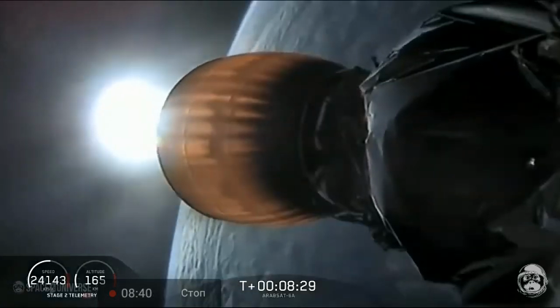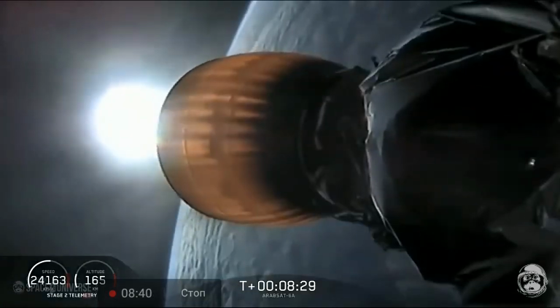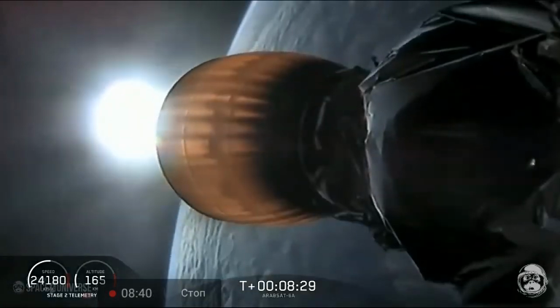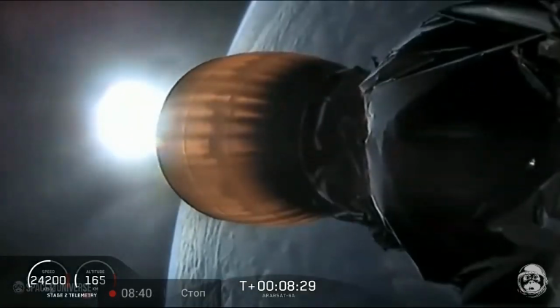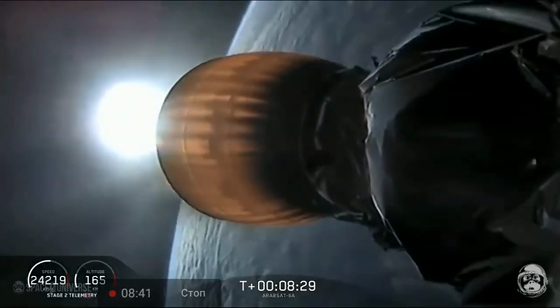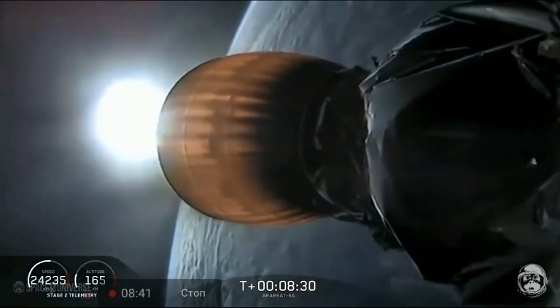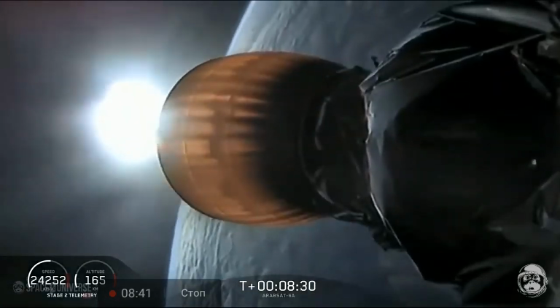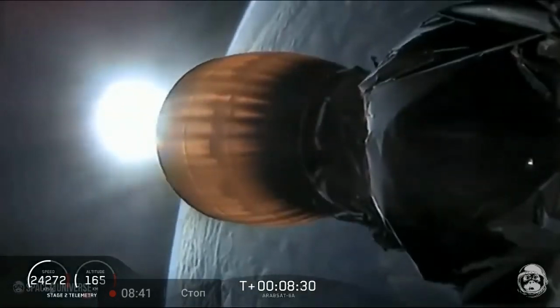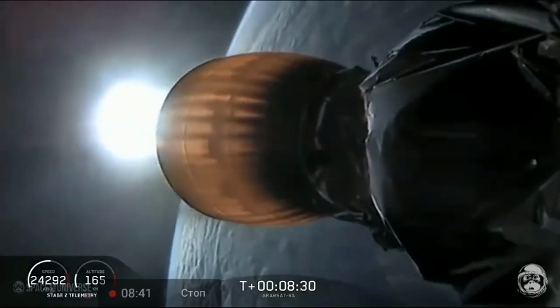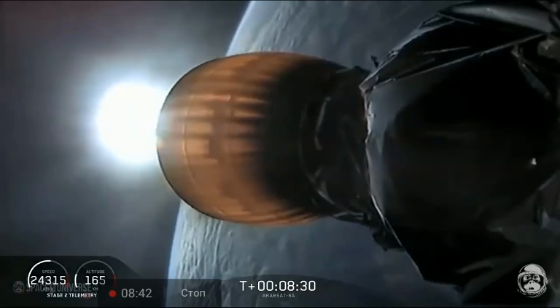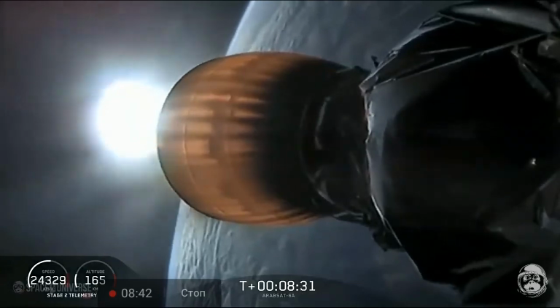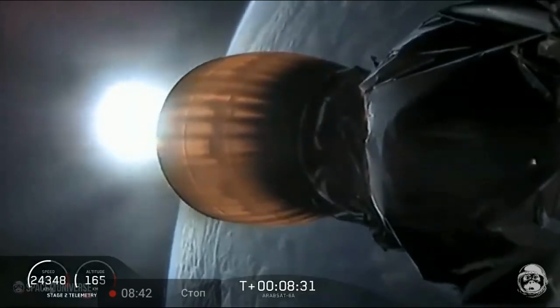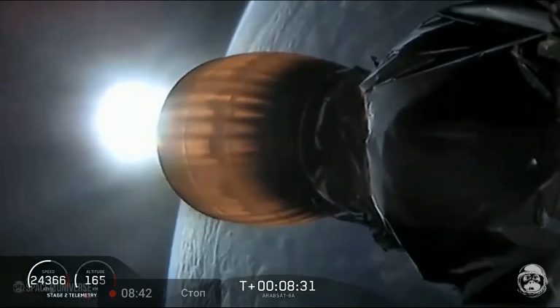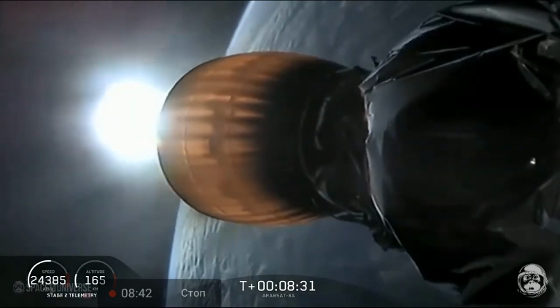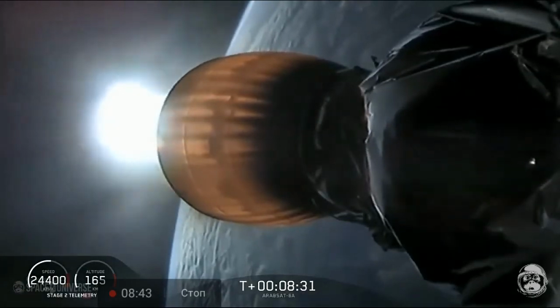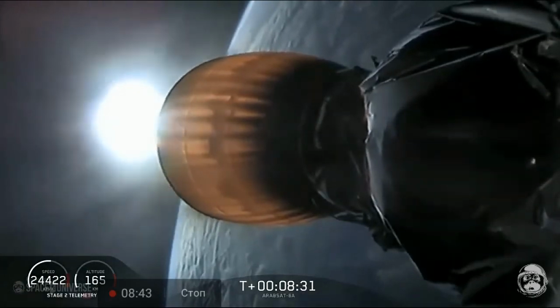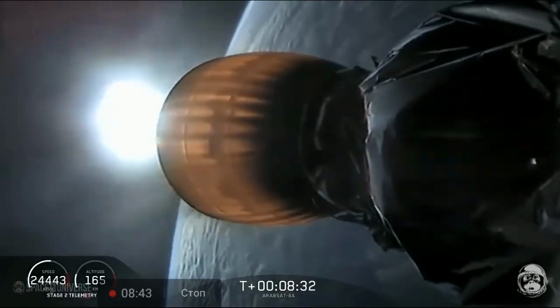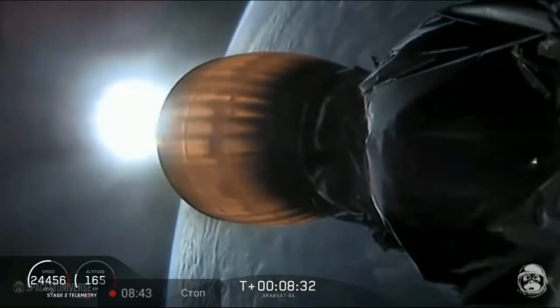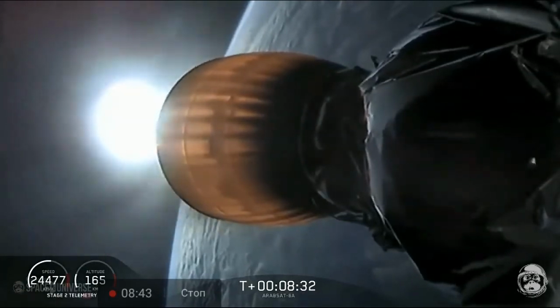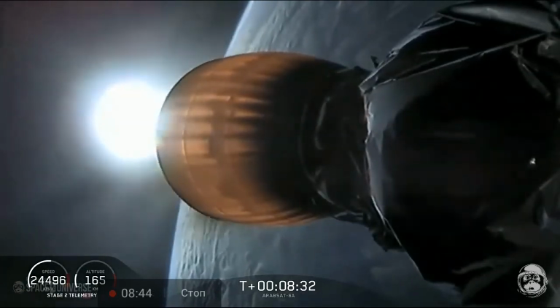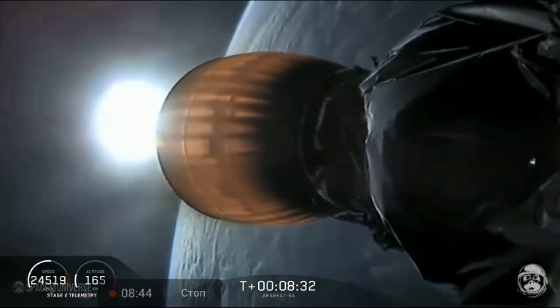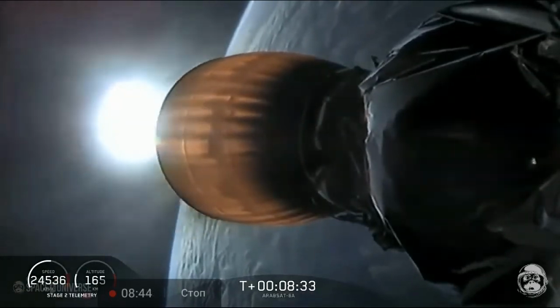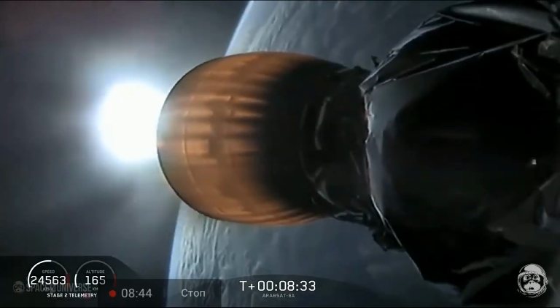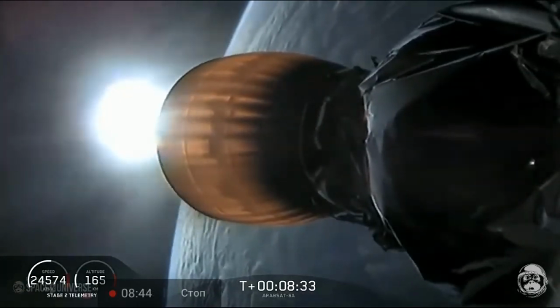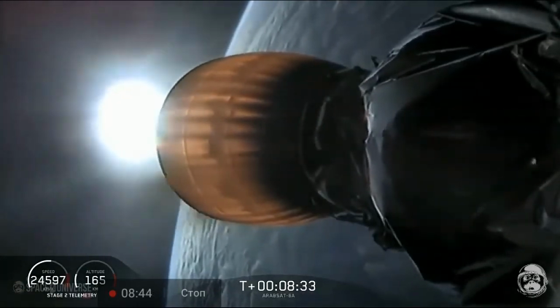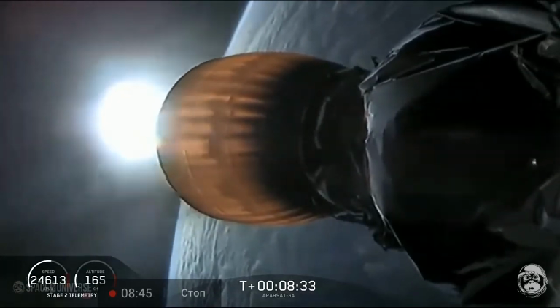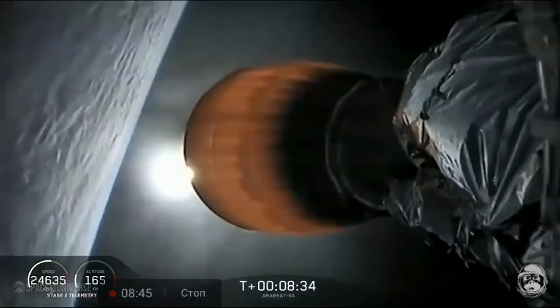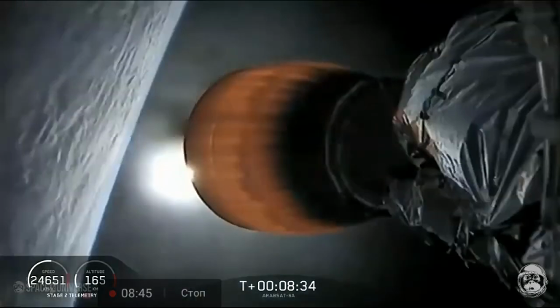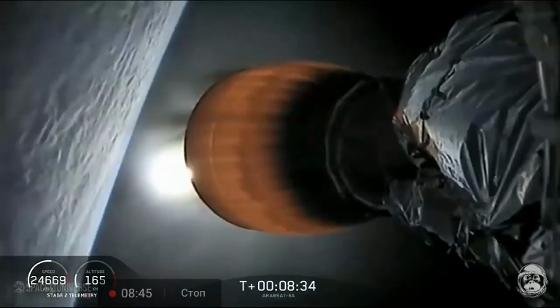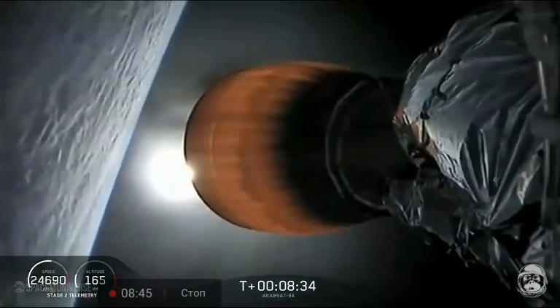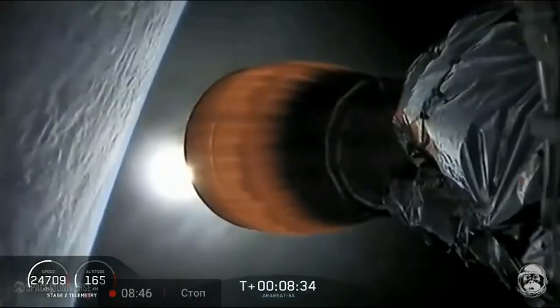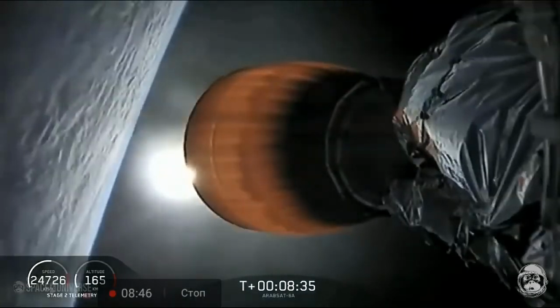Coming up in about 20 seconds, we're going to listen for confirmation of SECO-1, or second stage engine cutoff-1.